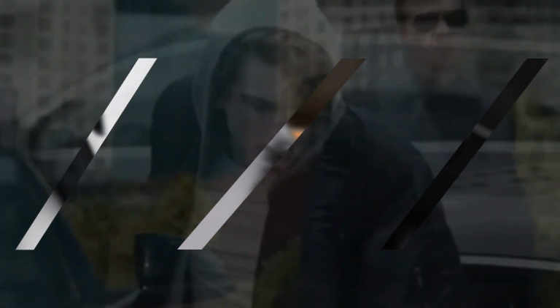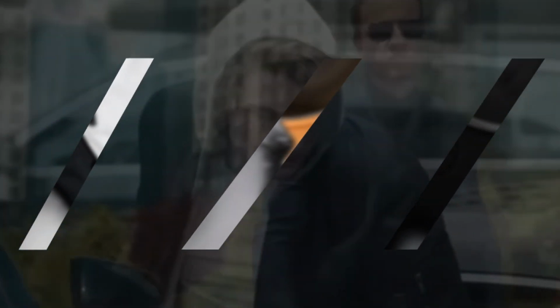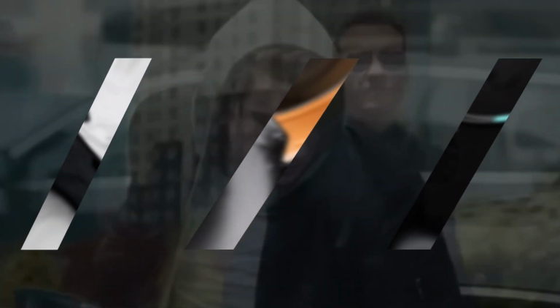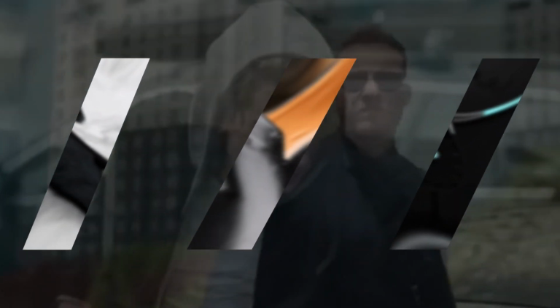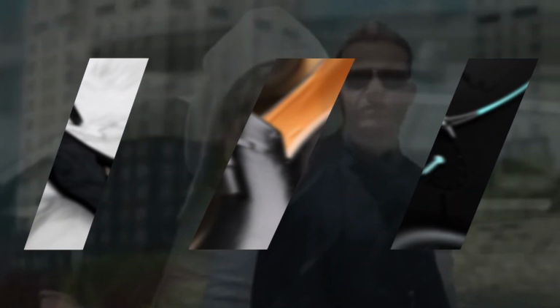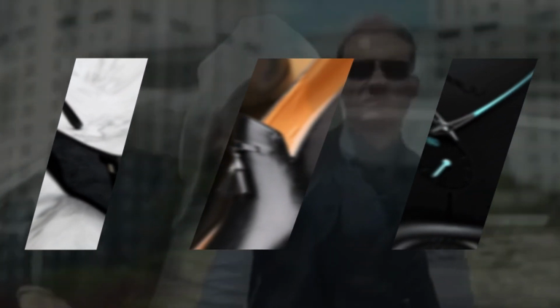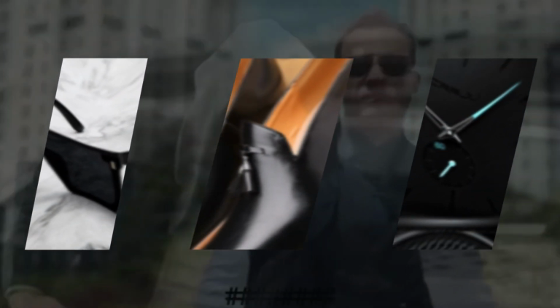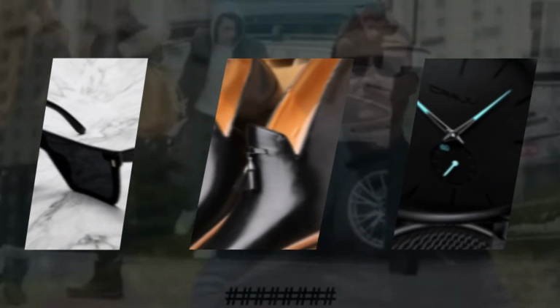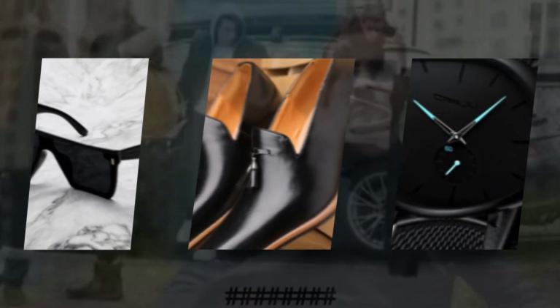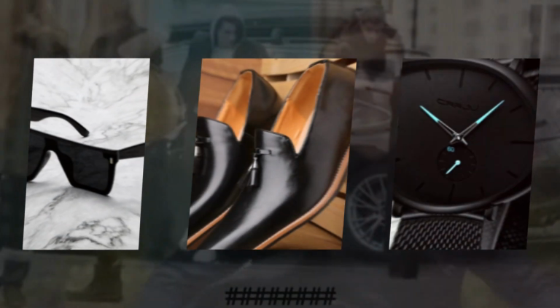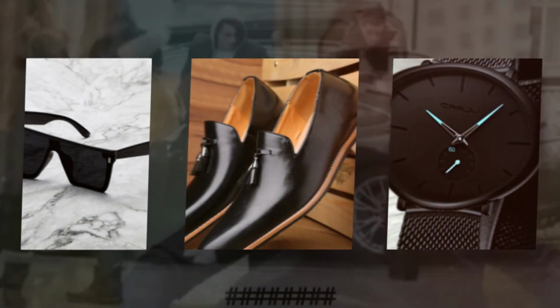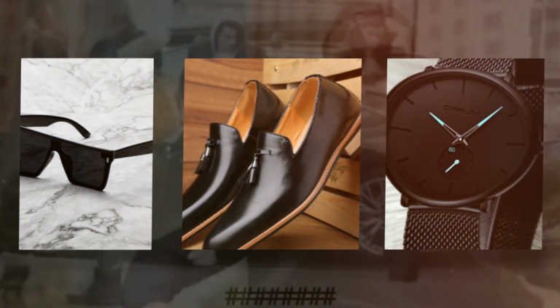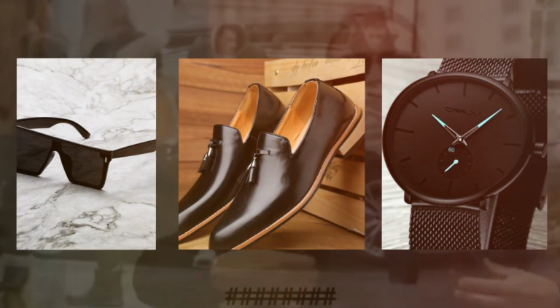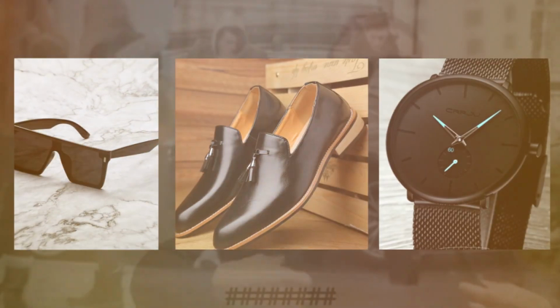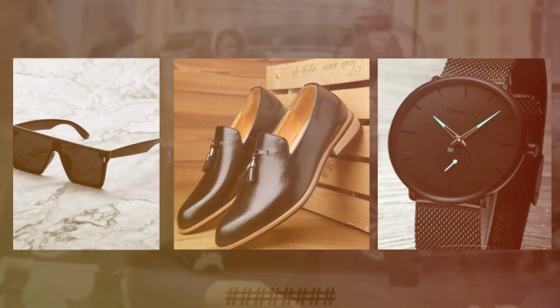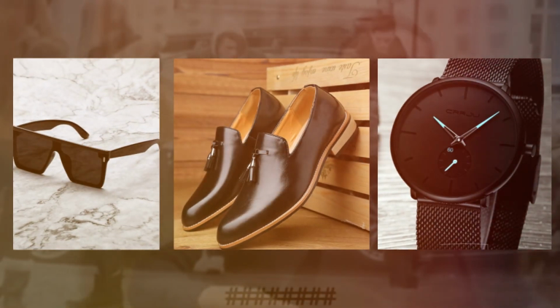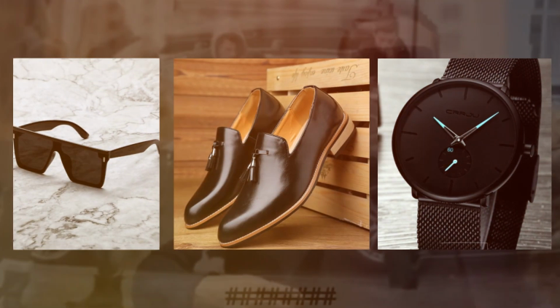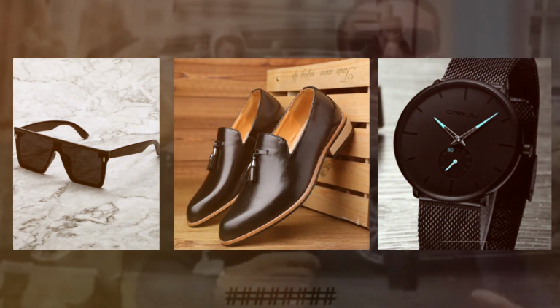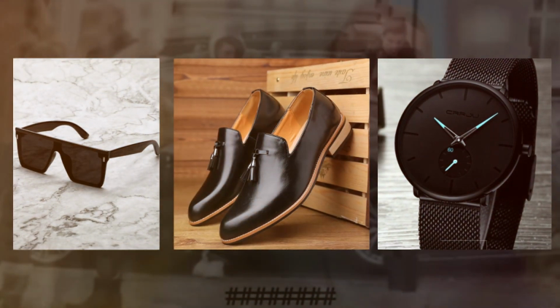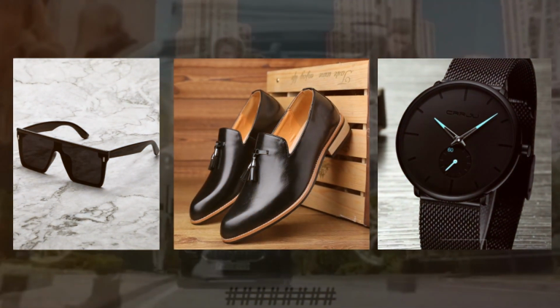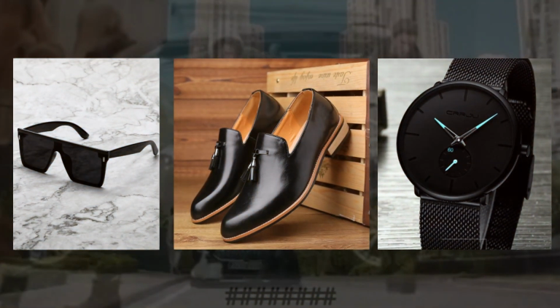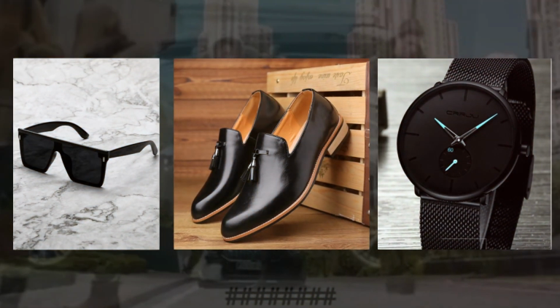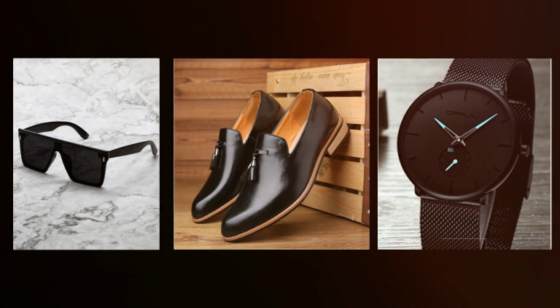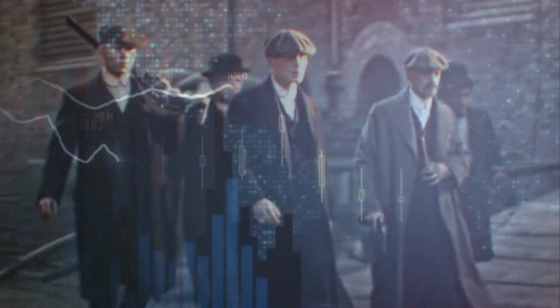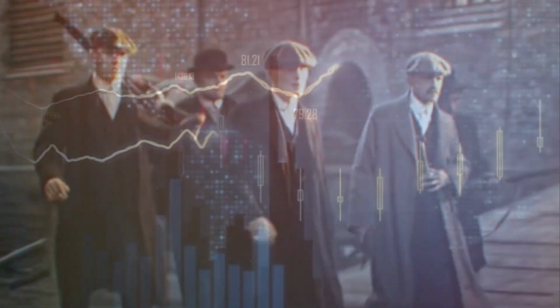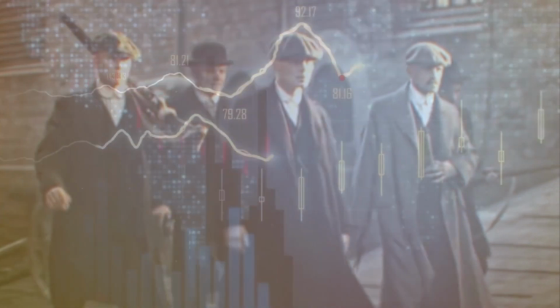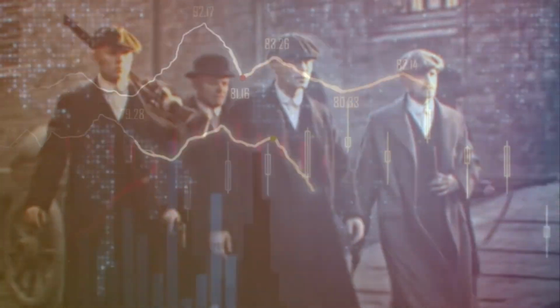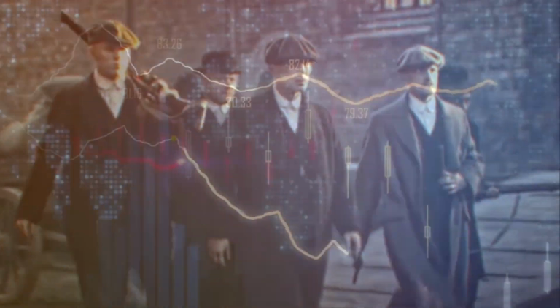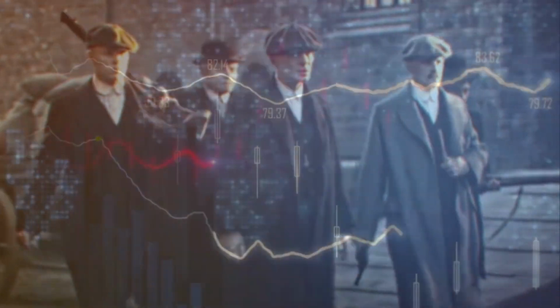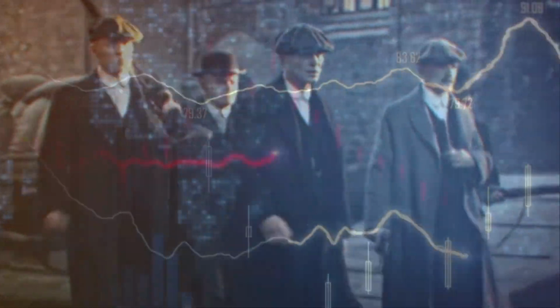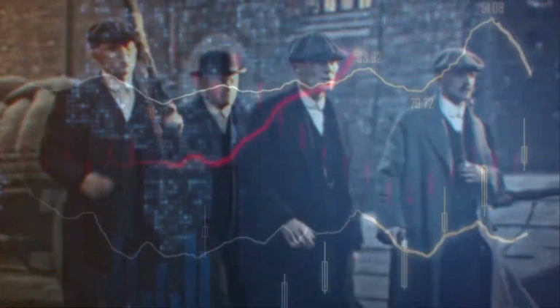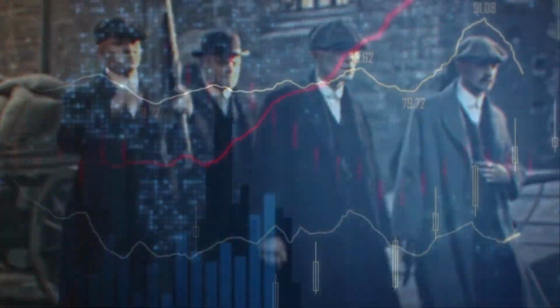These essentials not only enhance your look but also reflect your personality. Let's break it down and dive into the details.